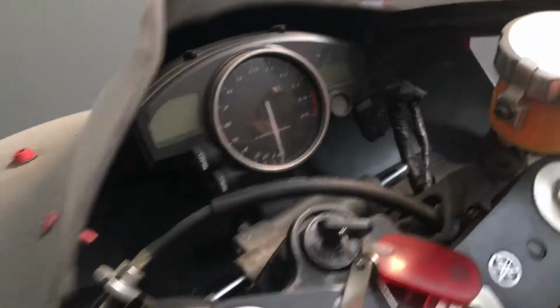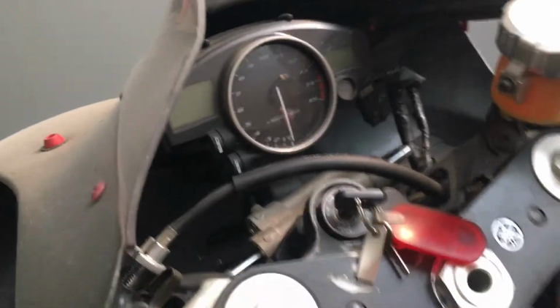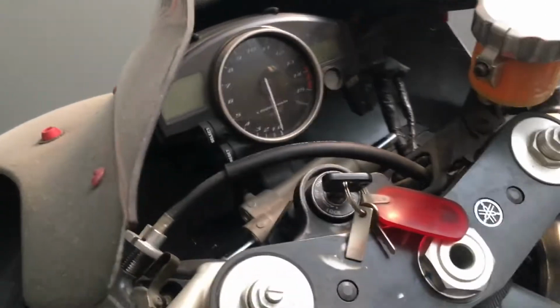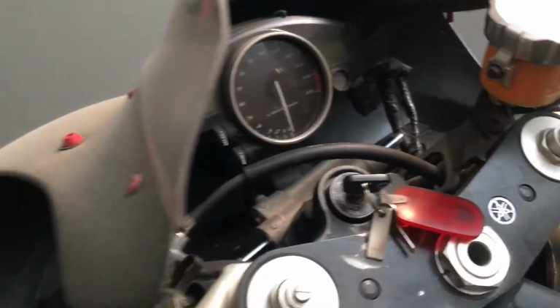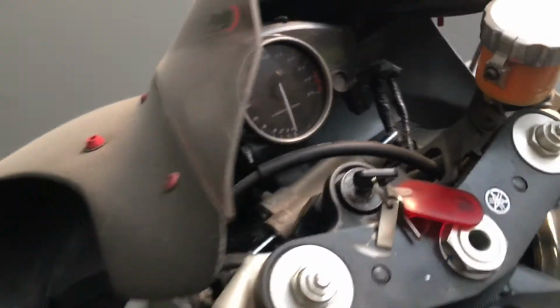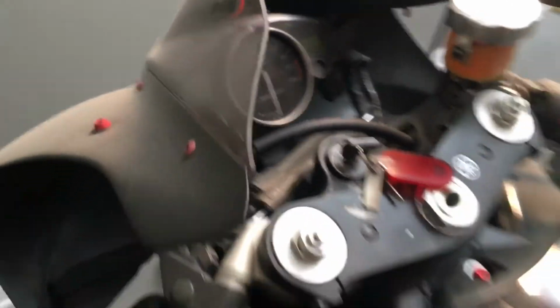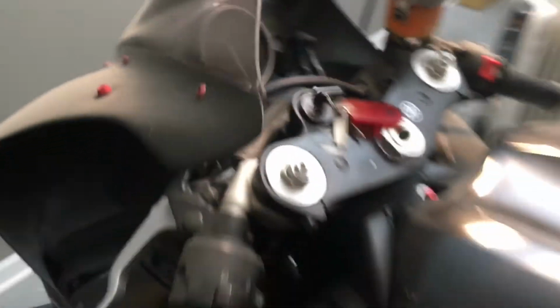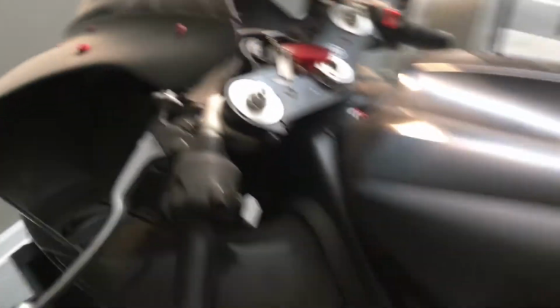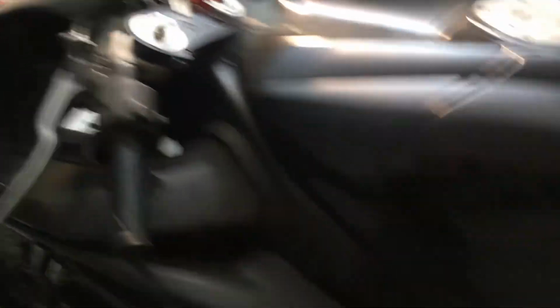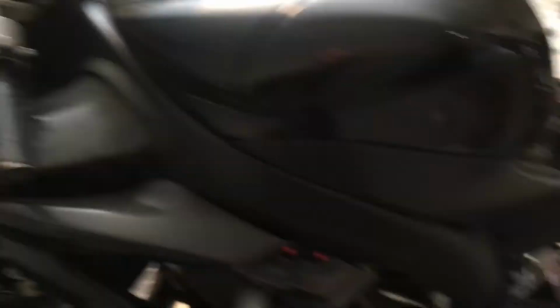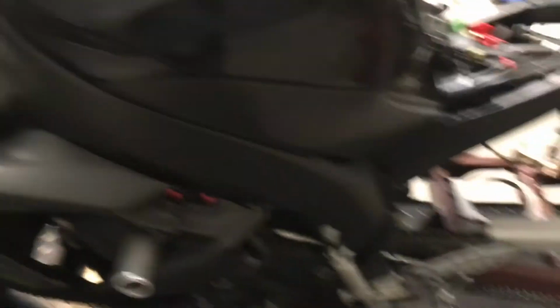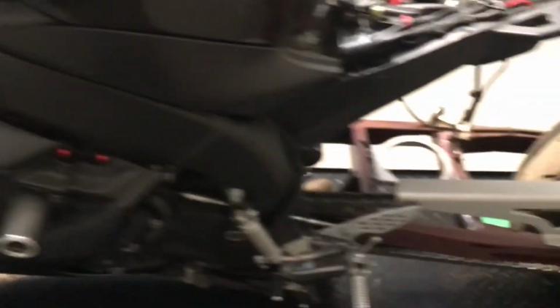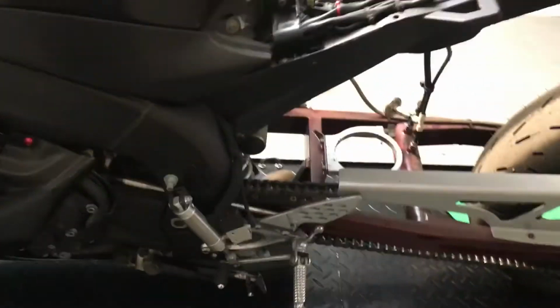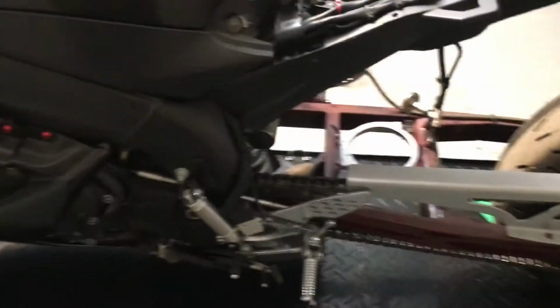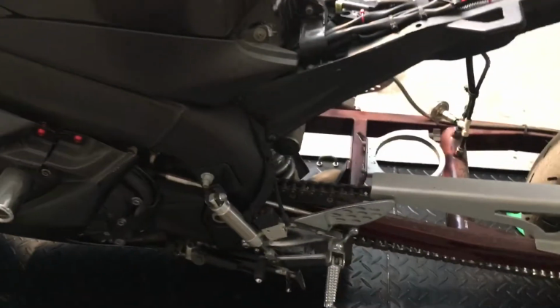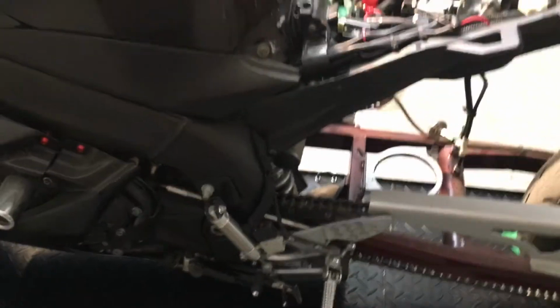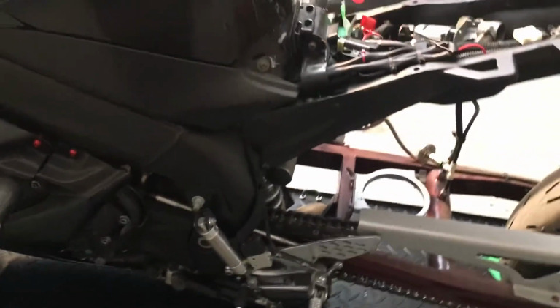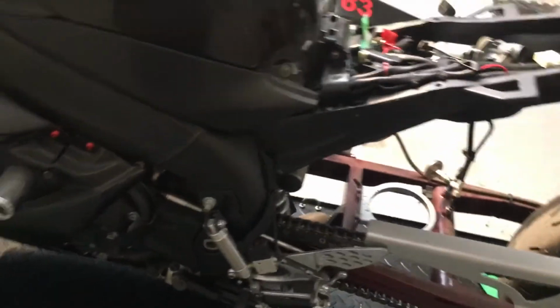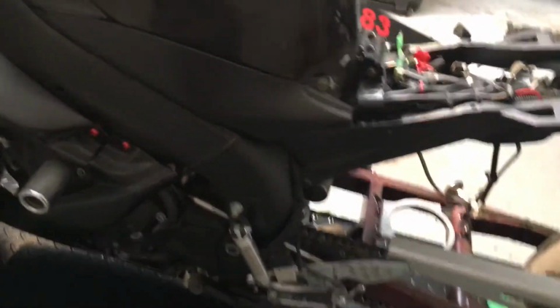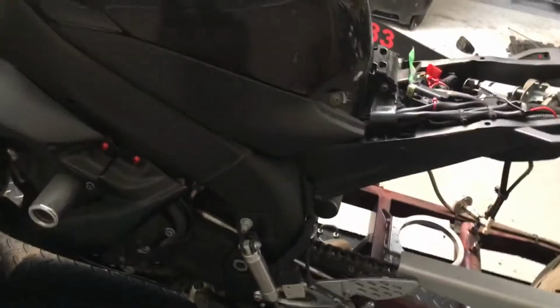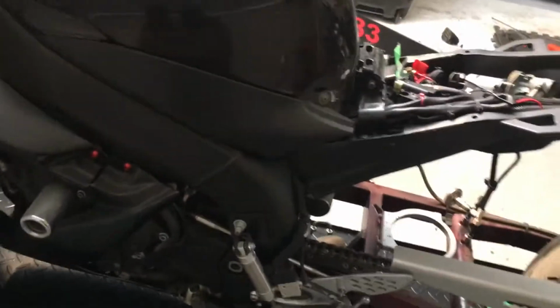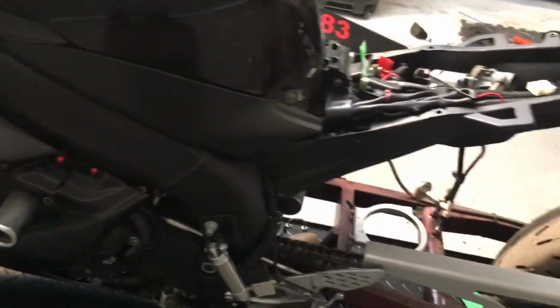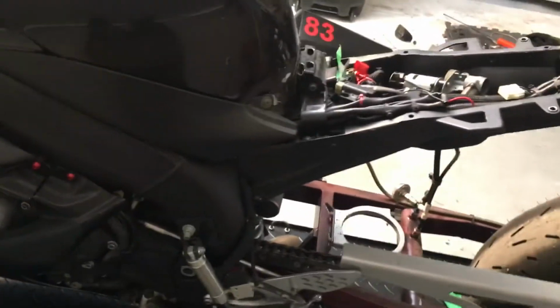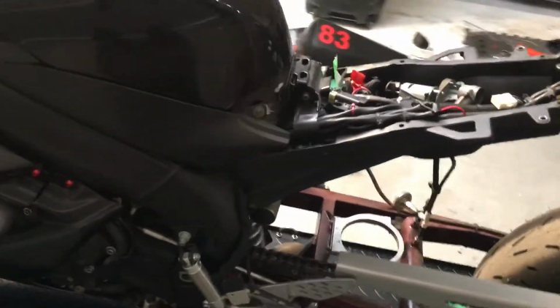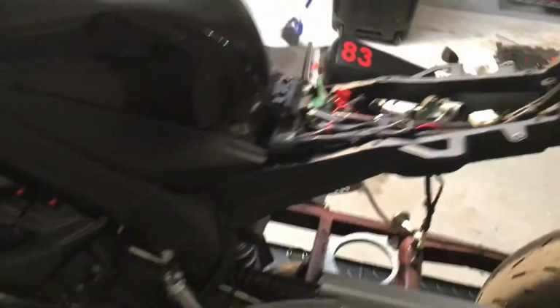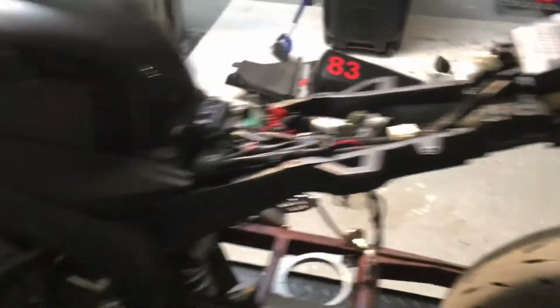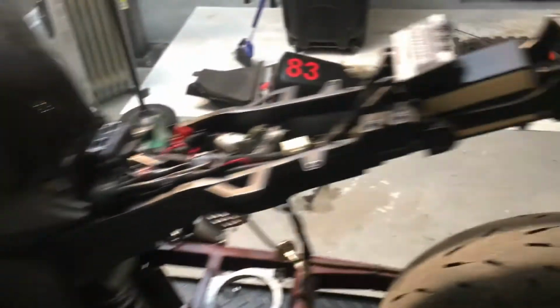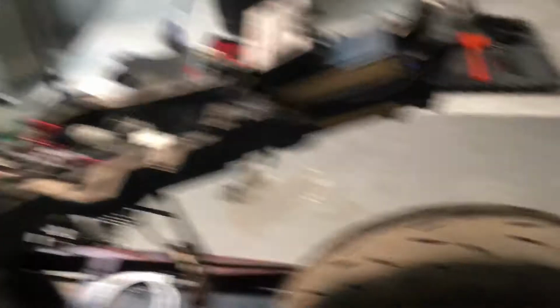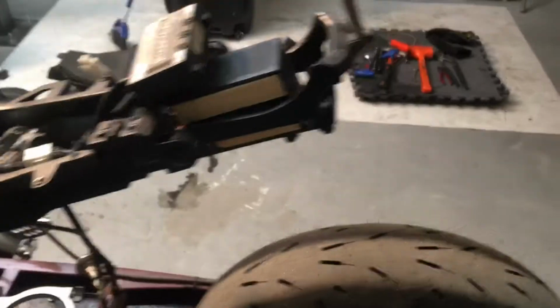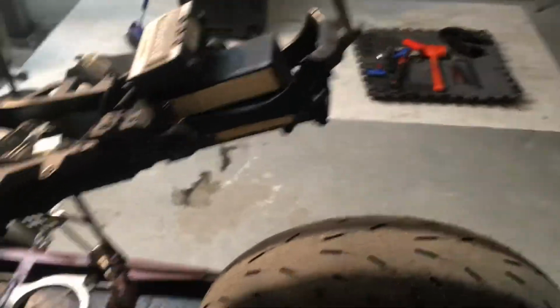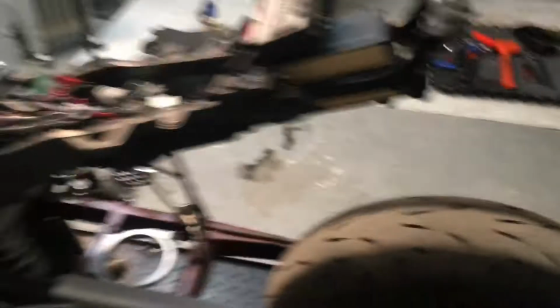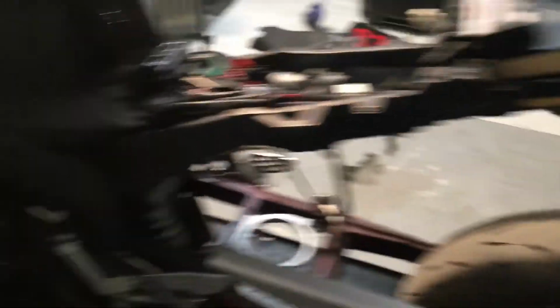It does have a code — it's for the exhaust servo. We removed it from this bike. I believe it's code 17. Nothing to worry about.